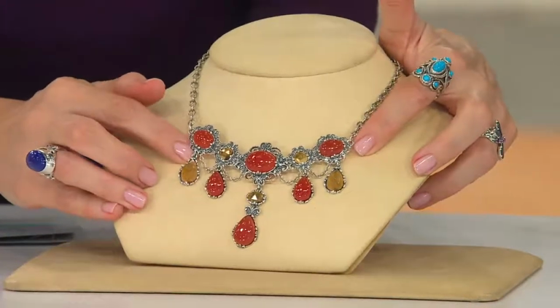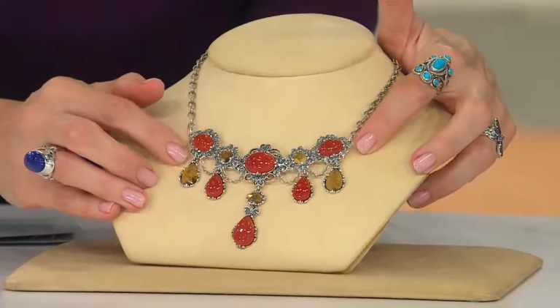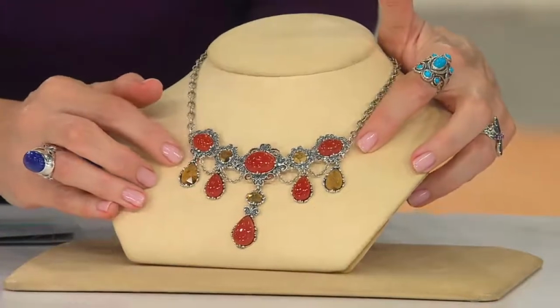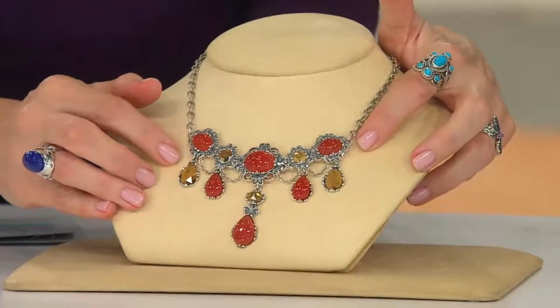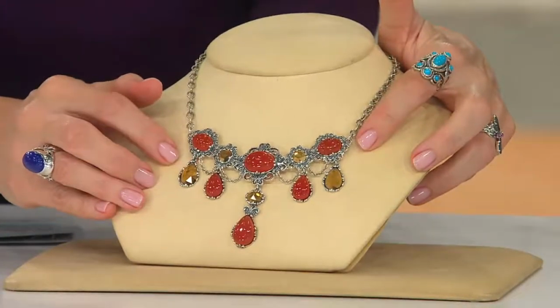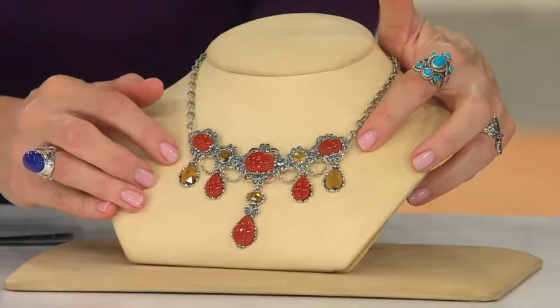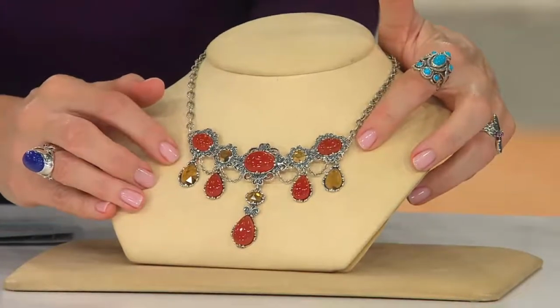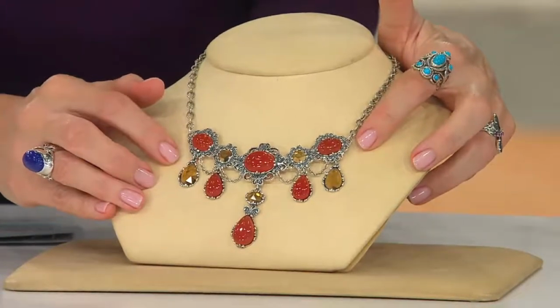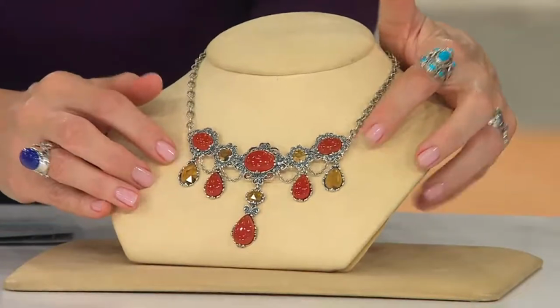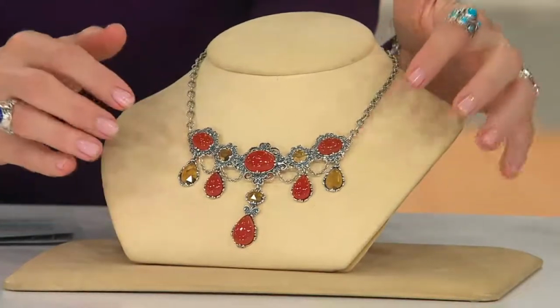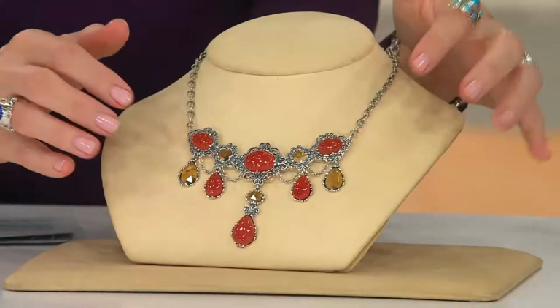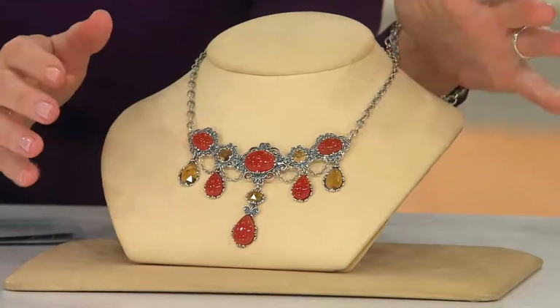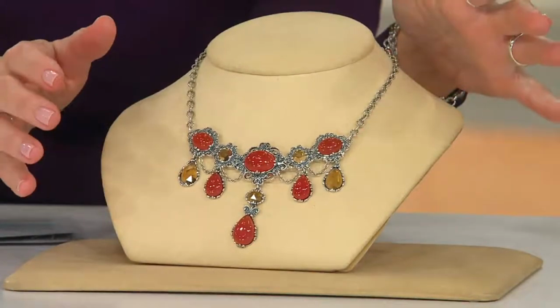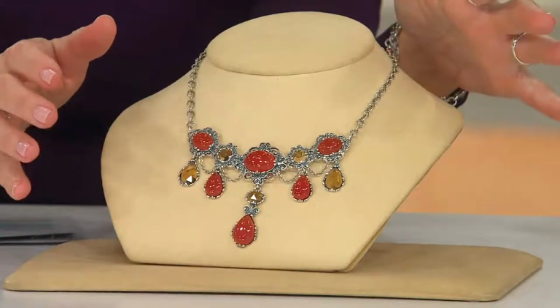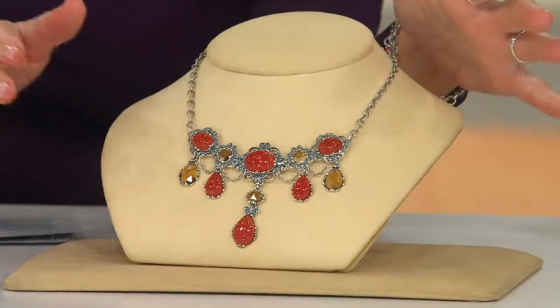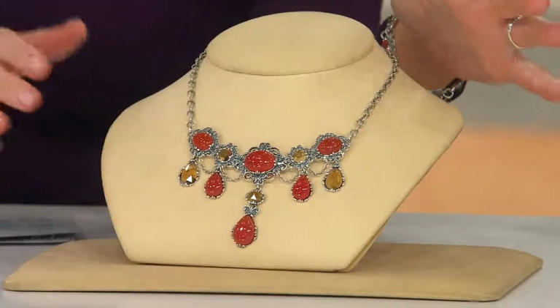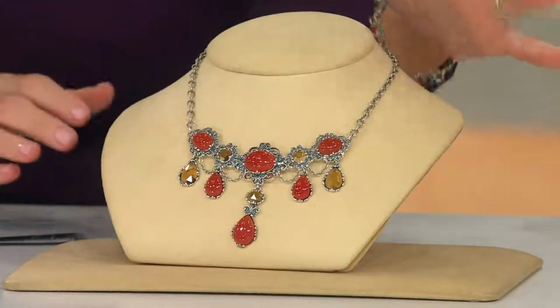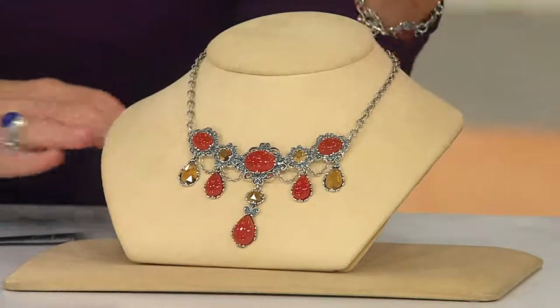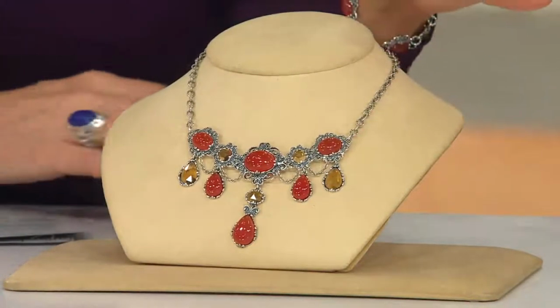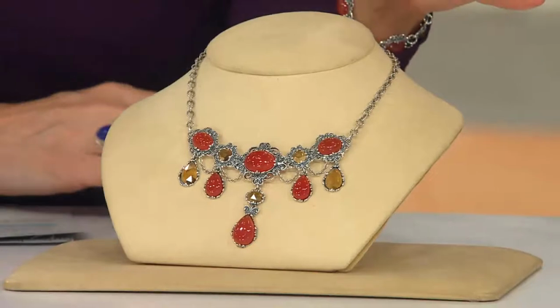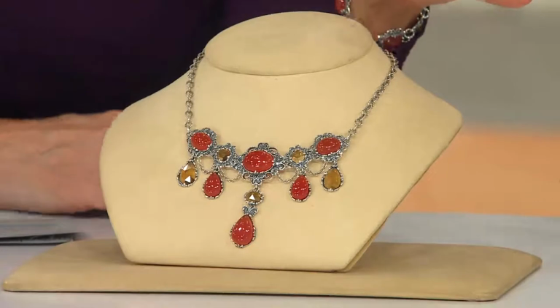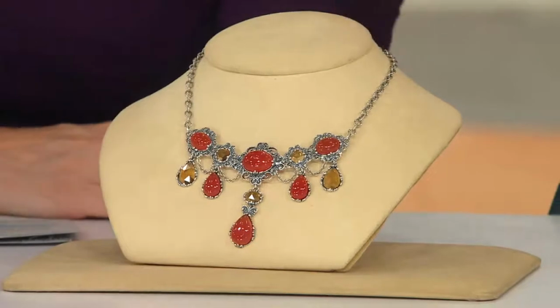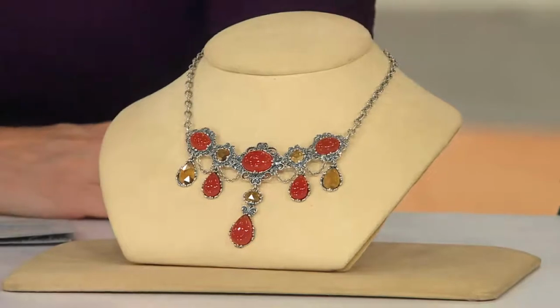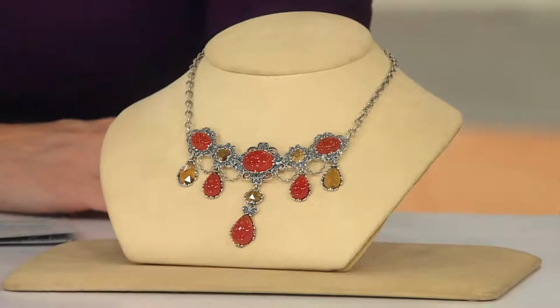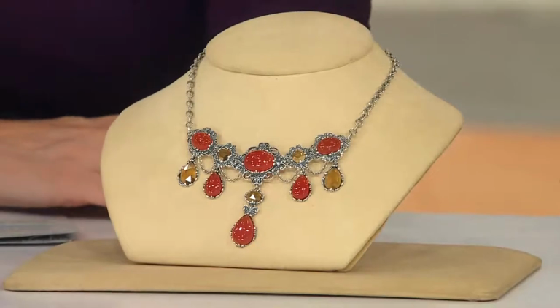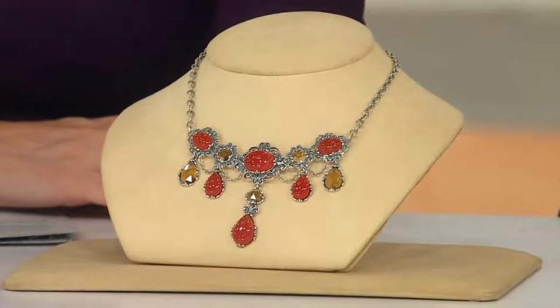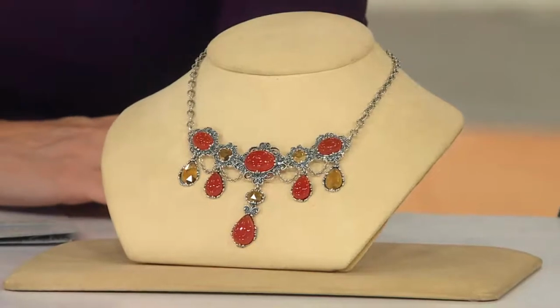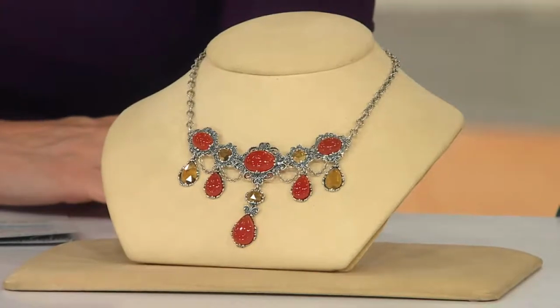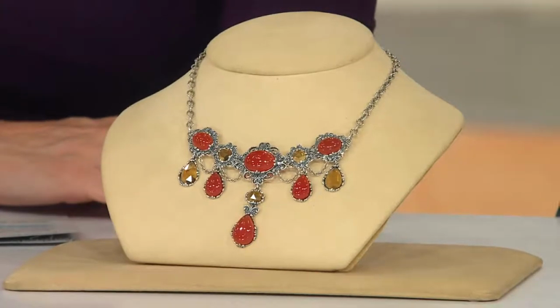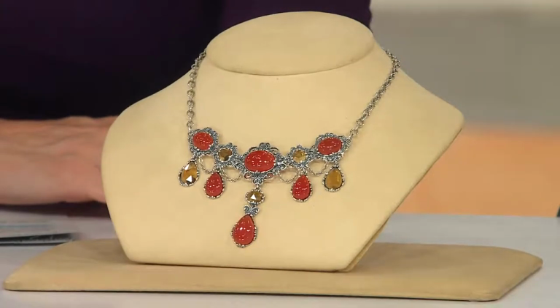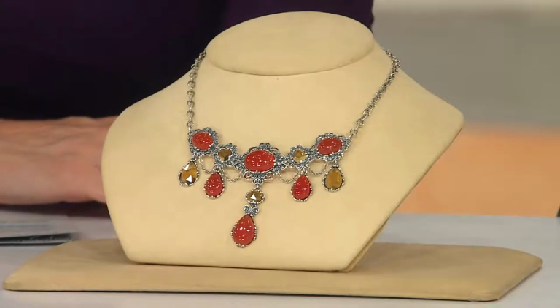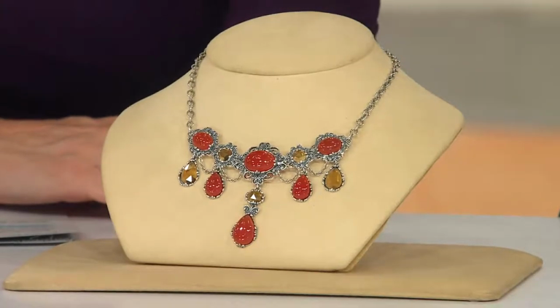There's your clearance price, and there's five easy payments — $49.80.